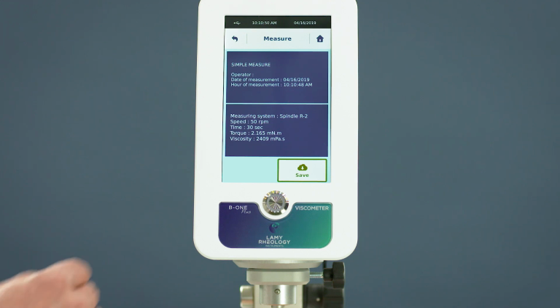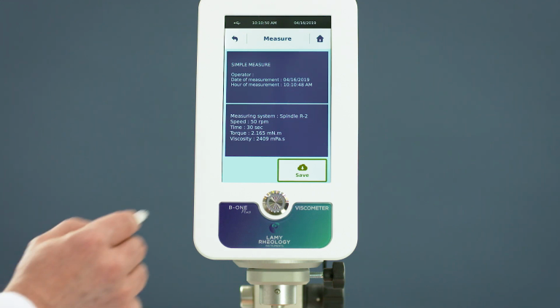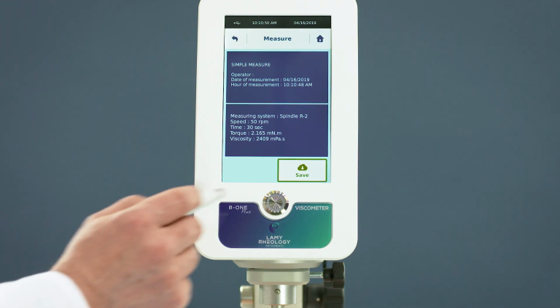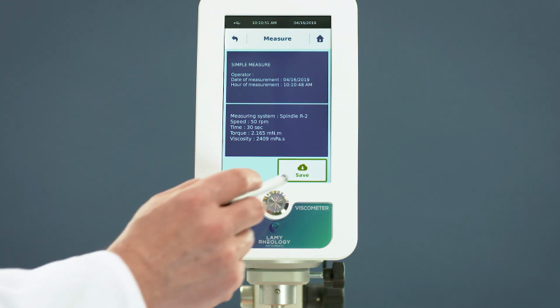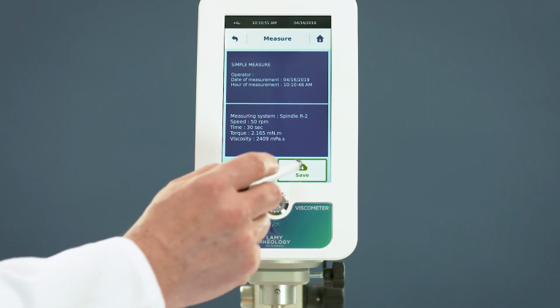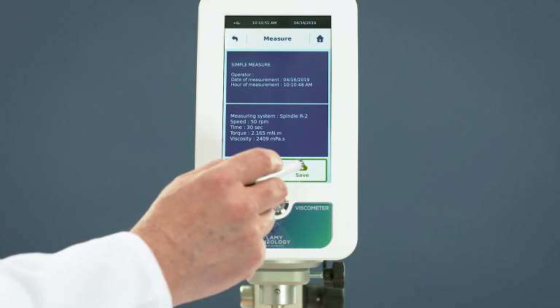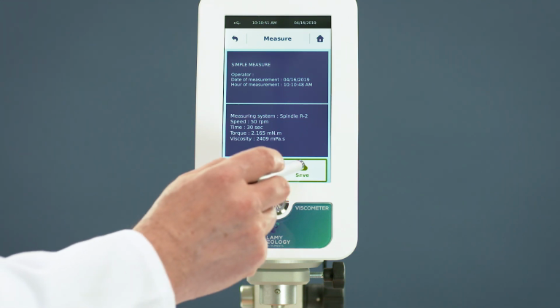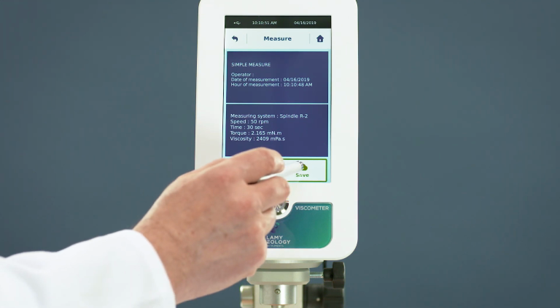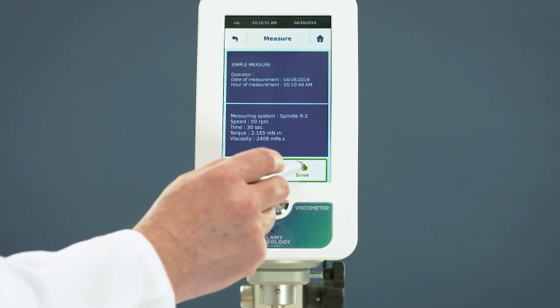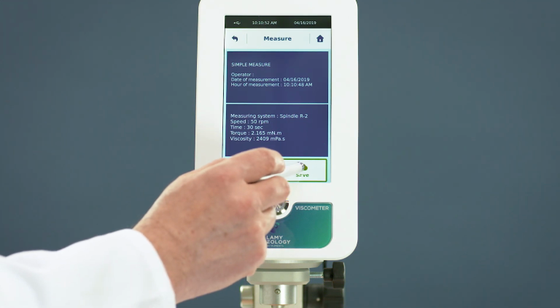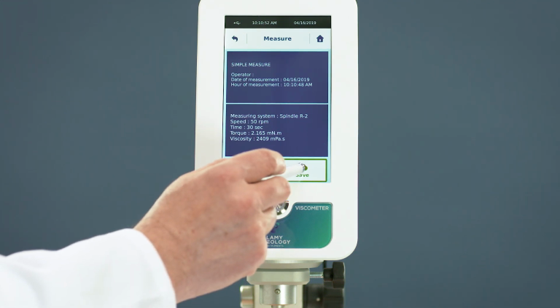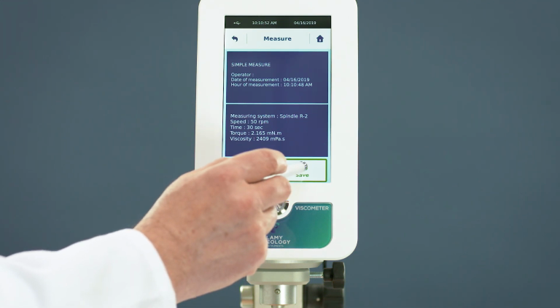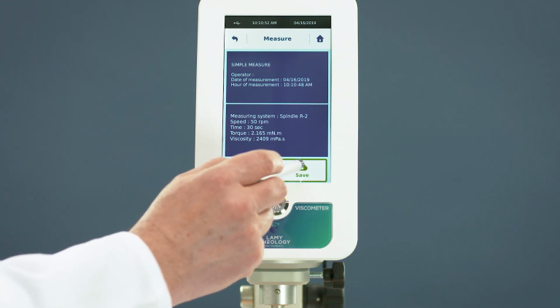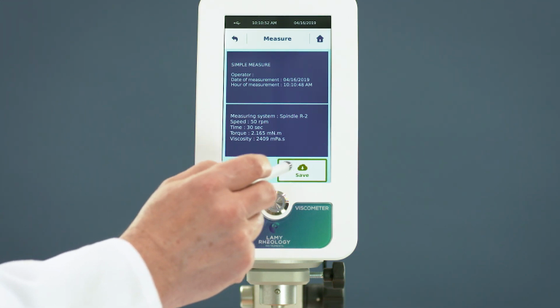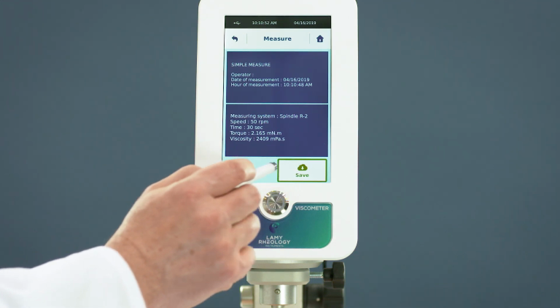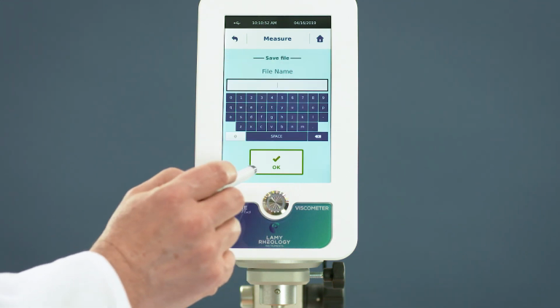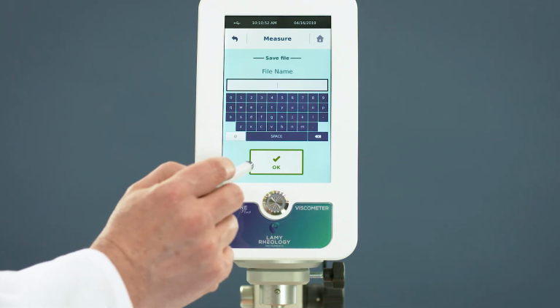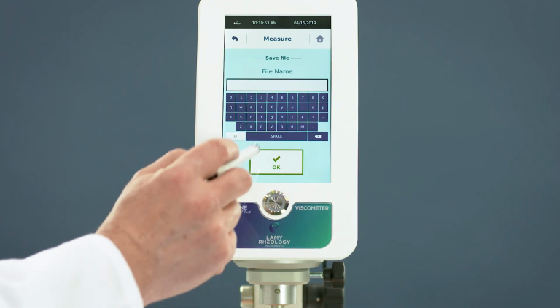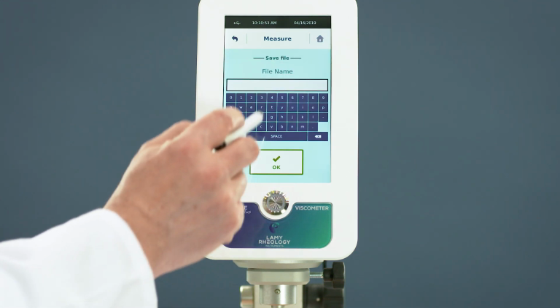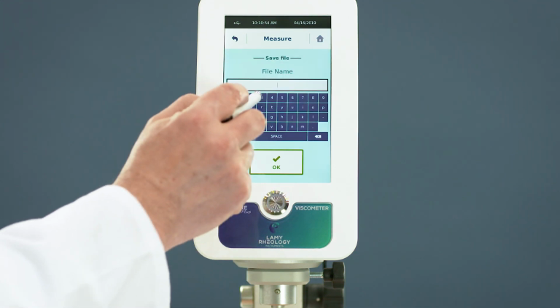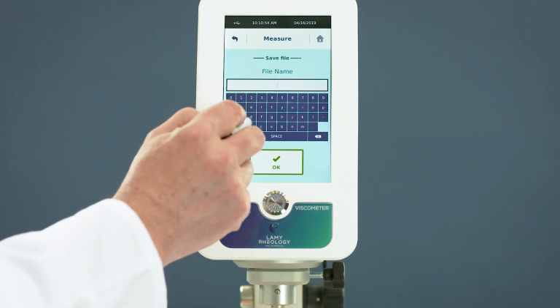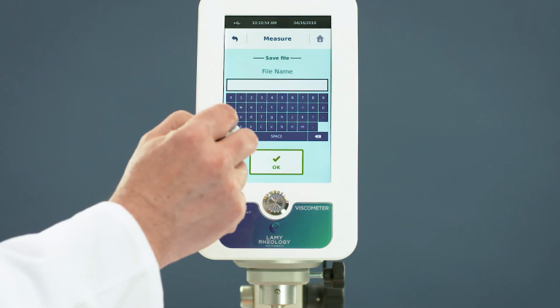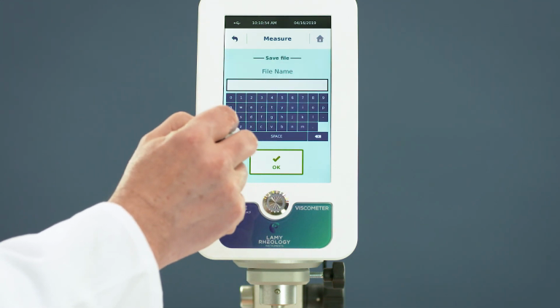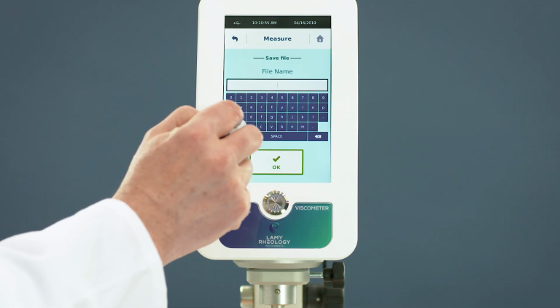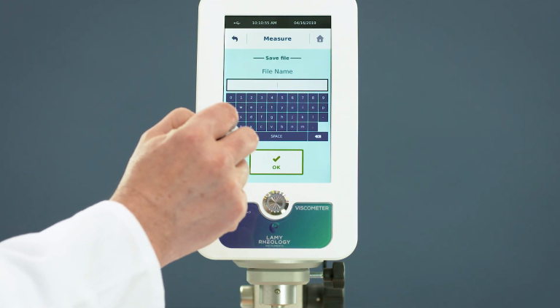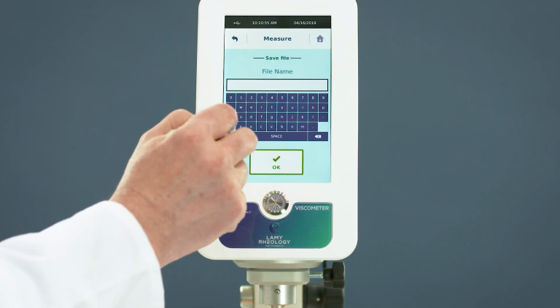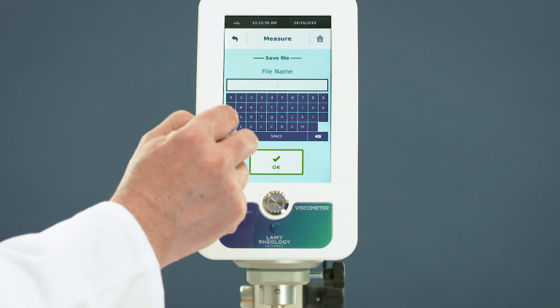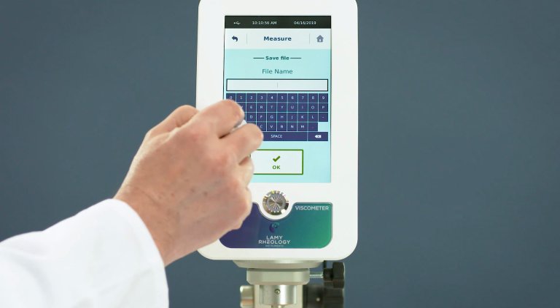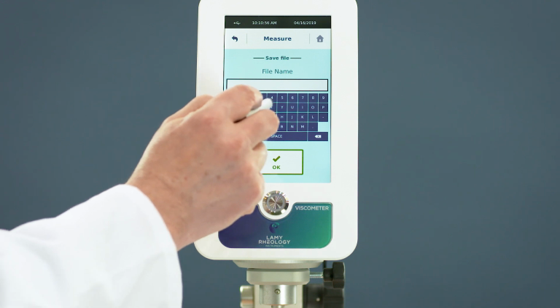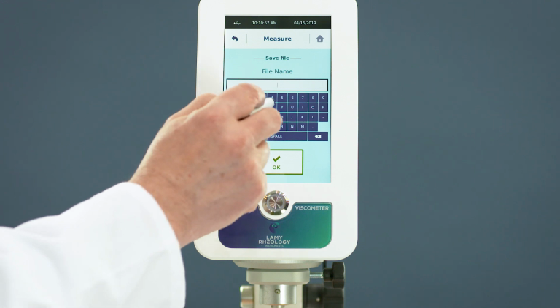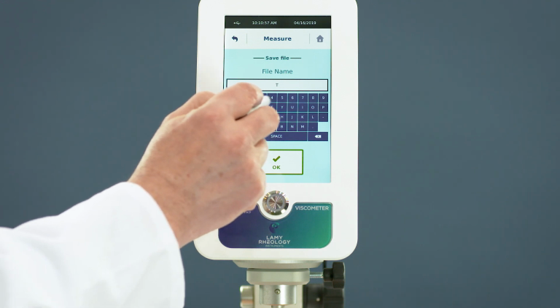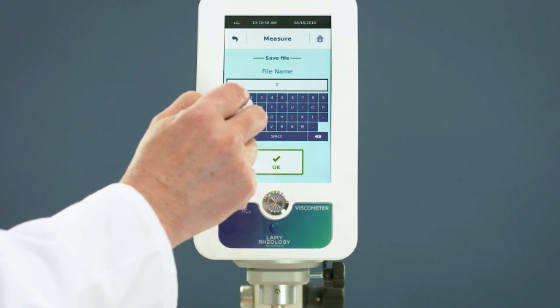After the test, you can save all data in the device's memory to be read or exported later.